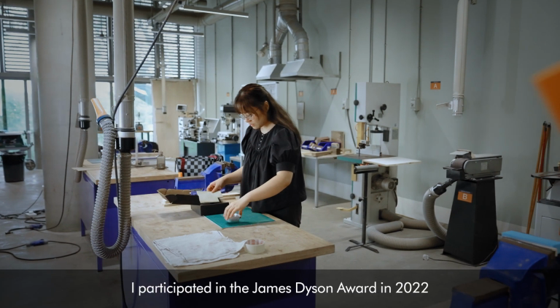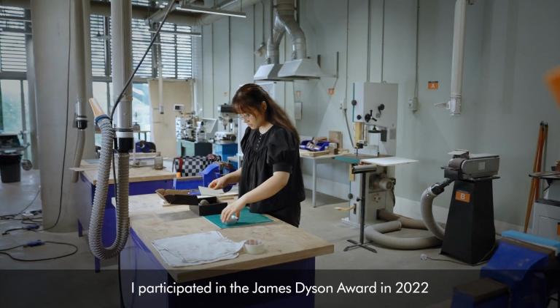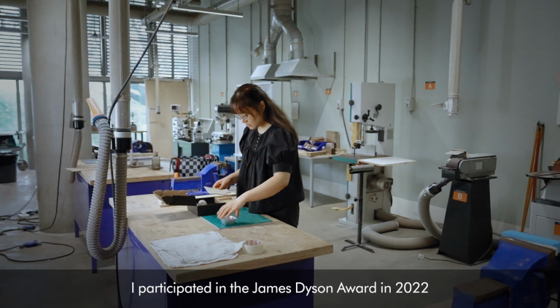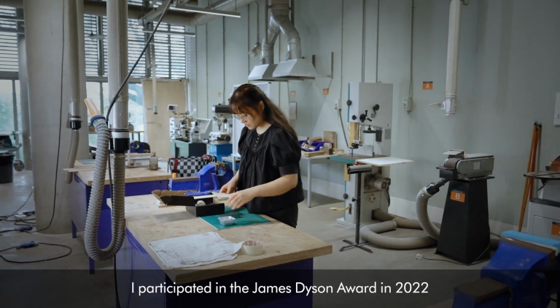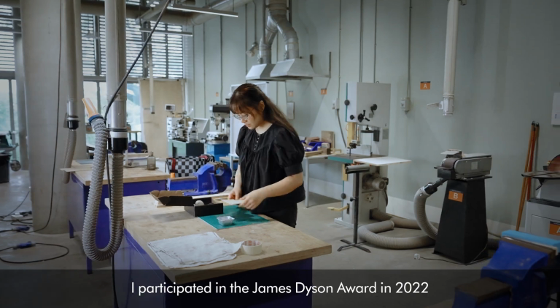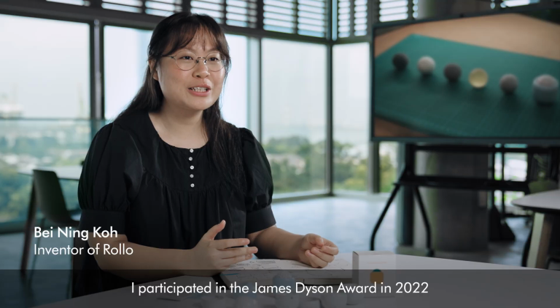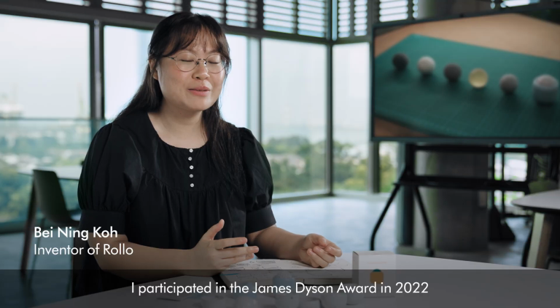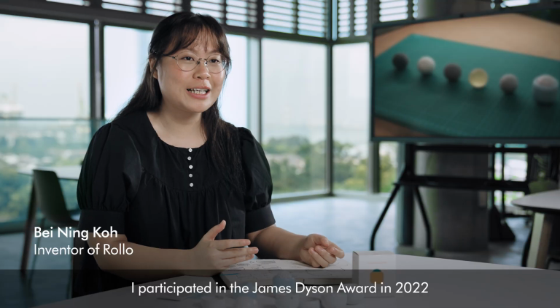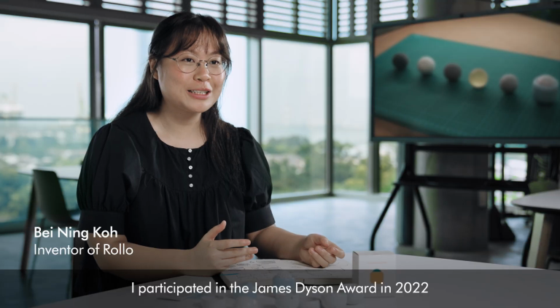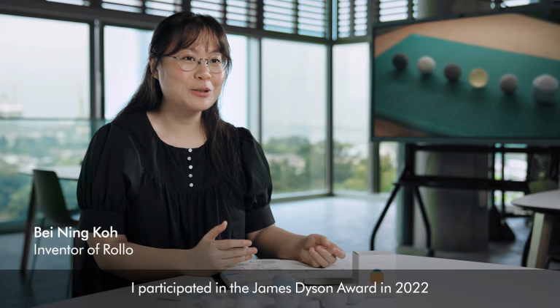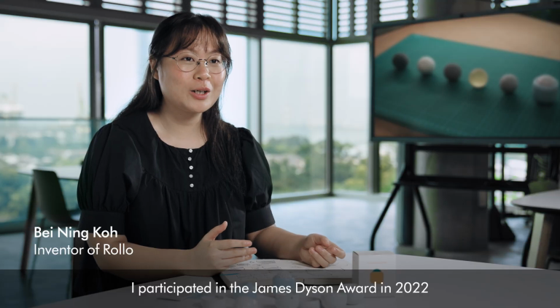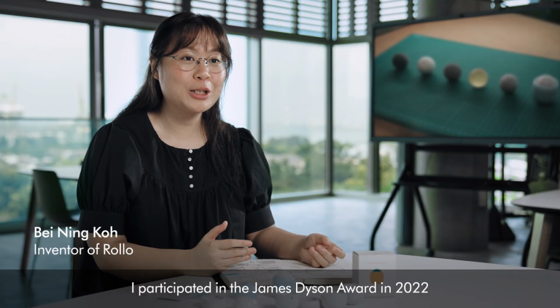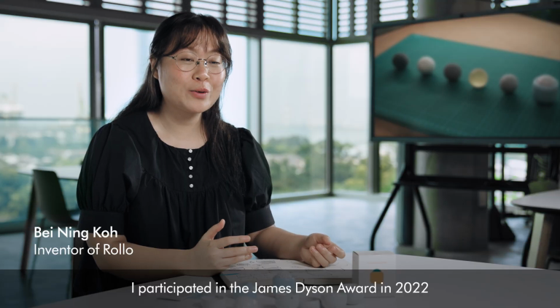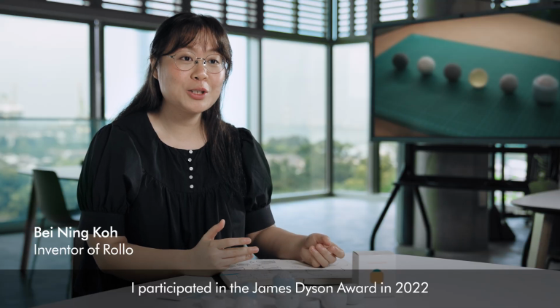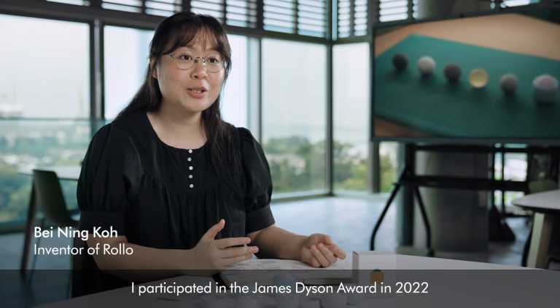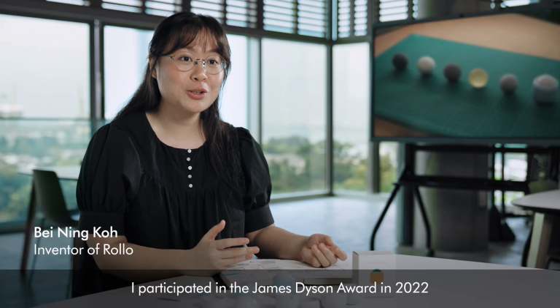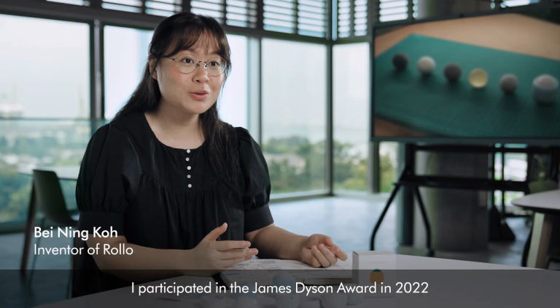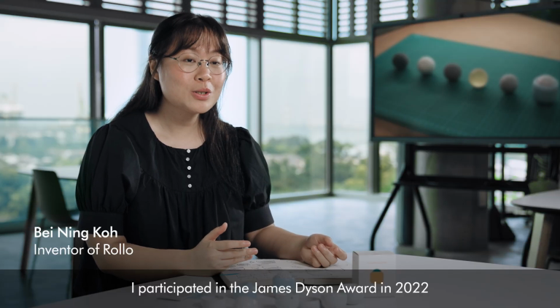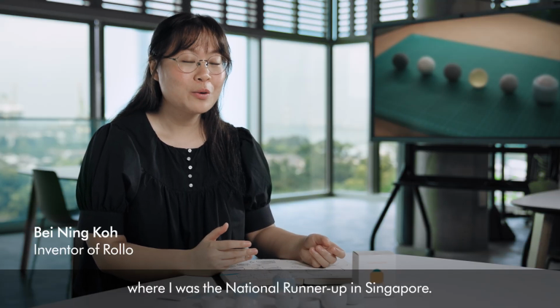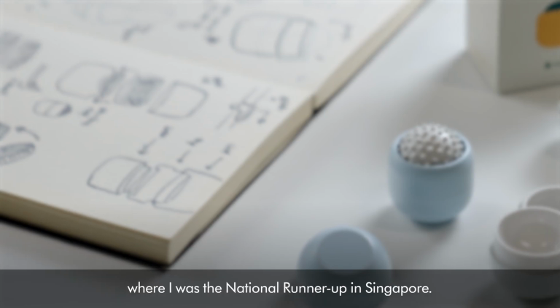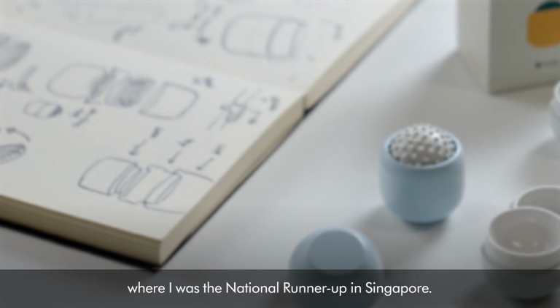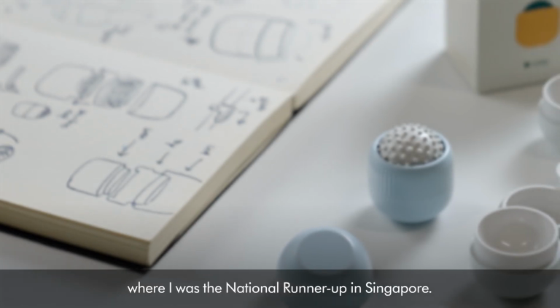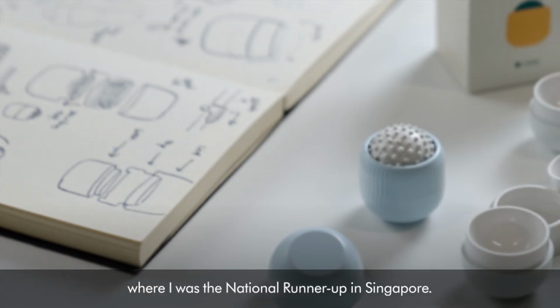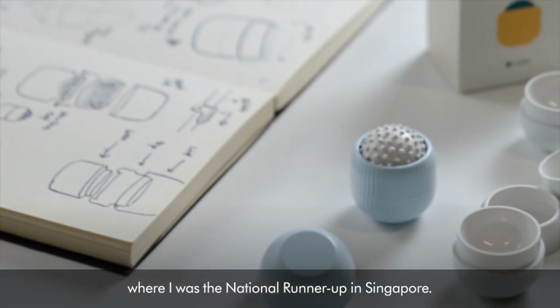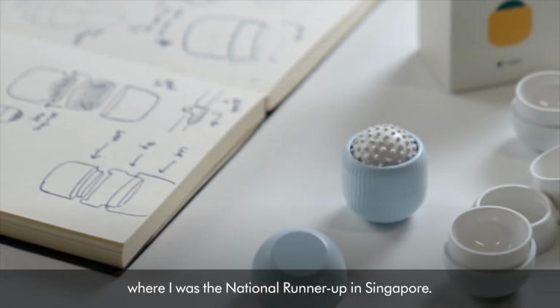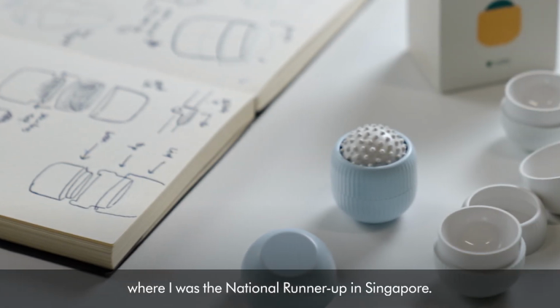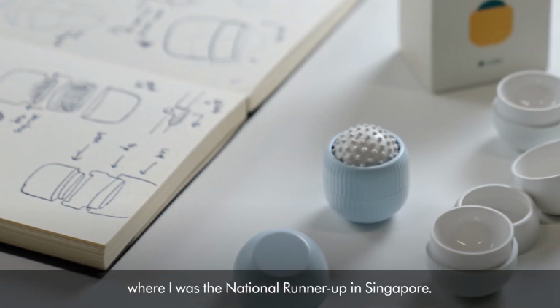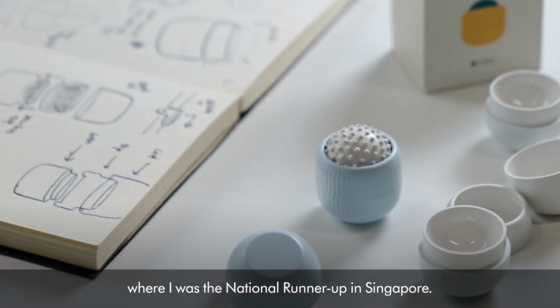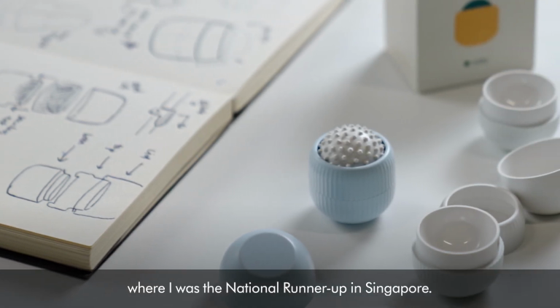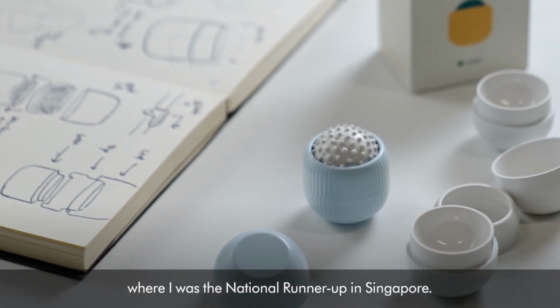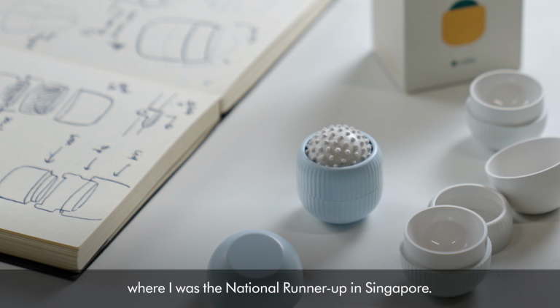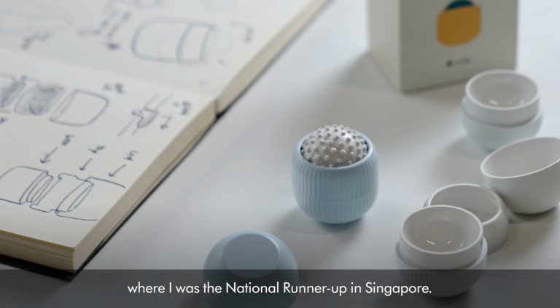I participated in the James Dyson Award in 2022, where I was a national runner-up in Singapore.